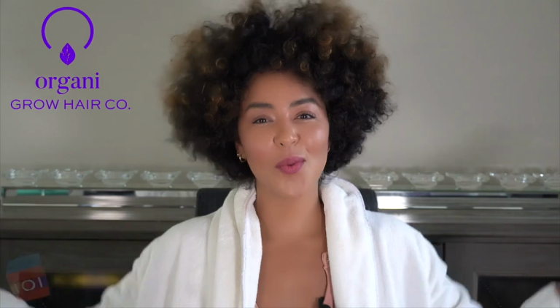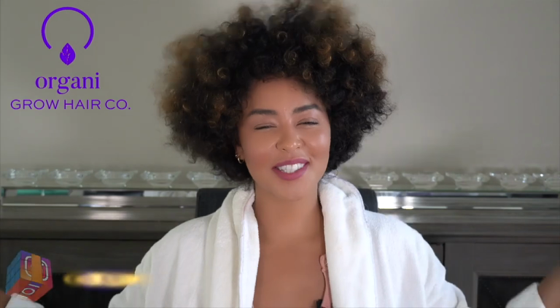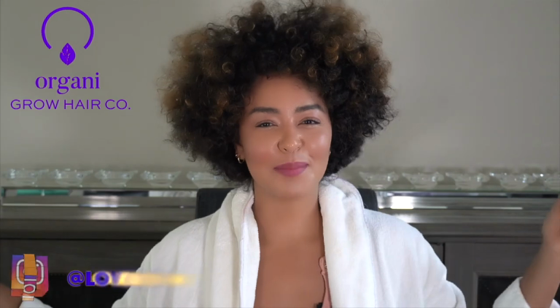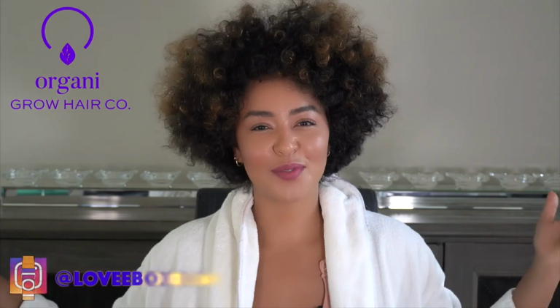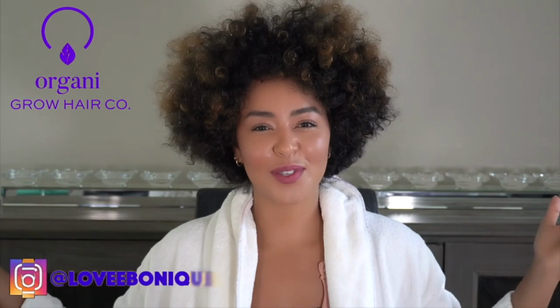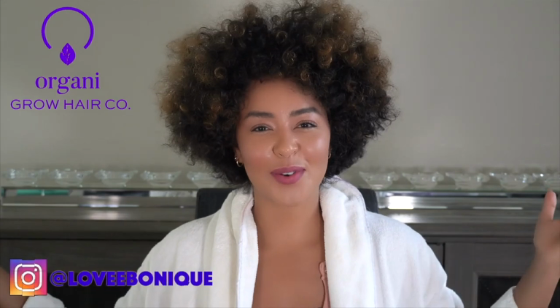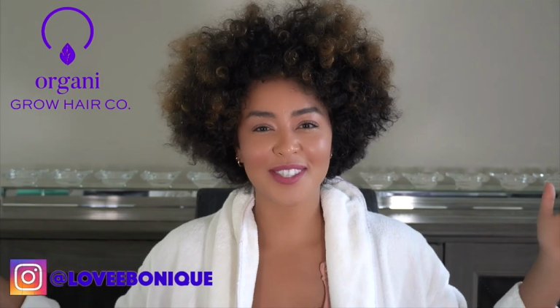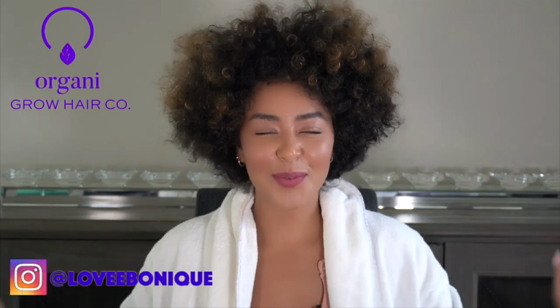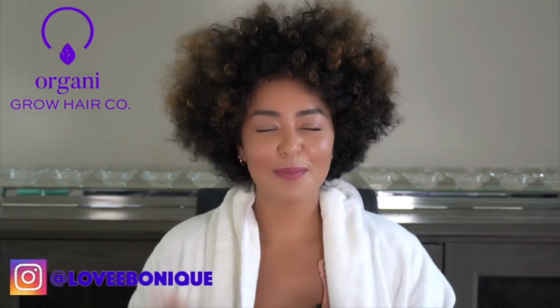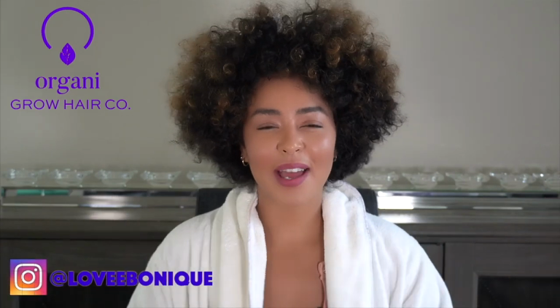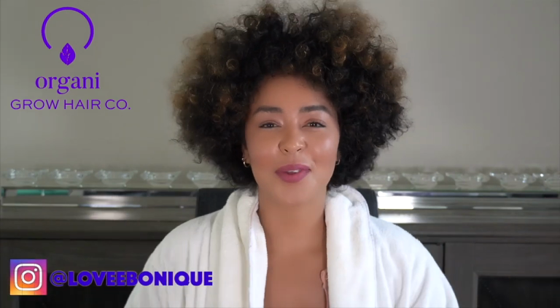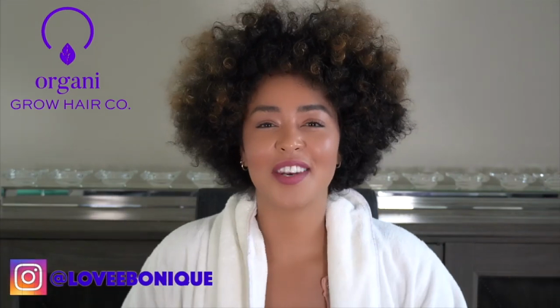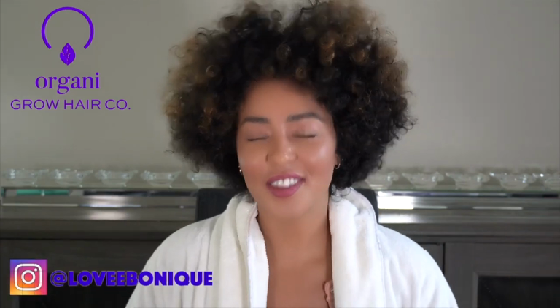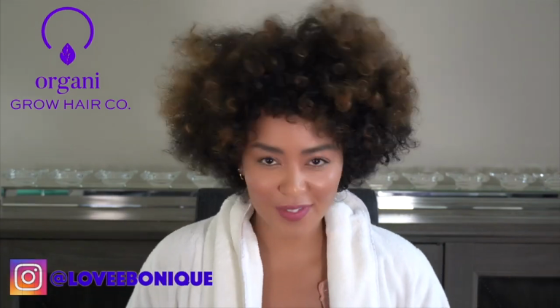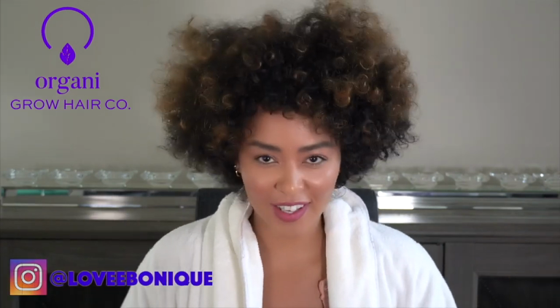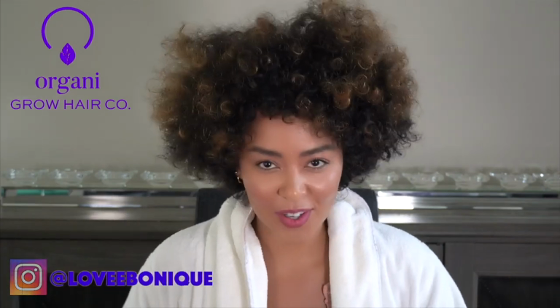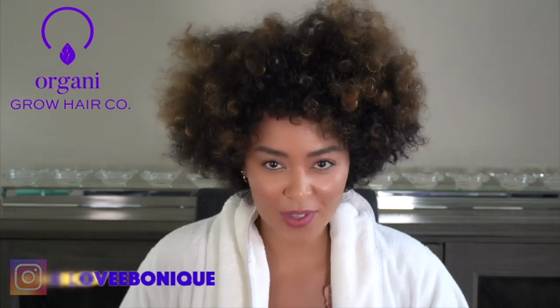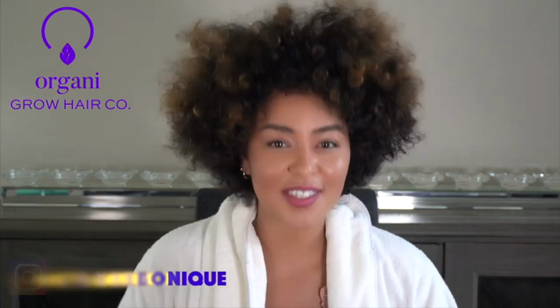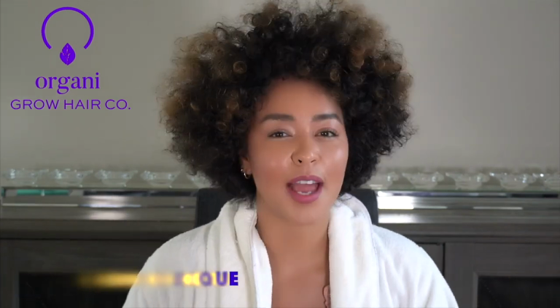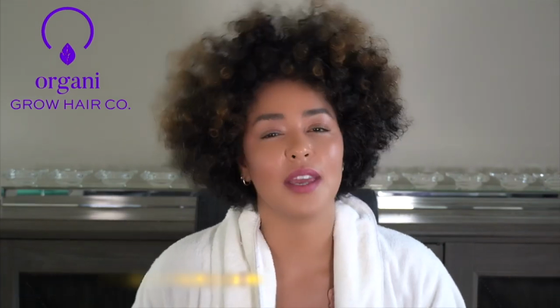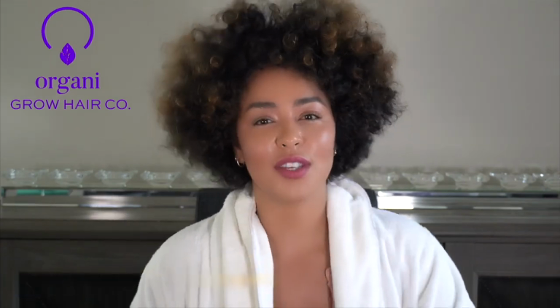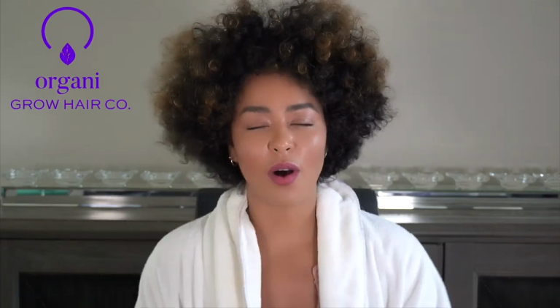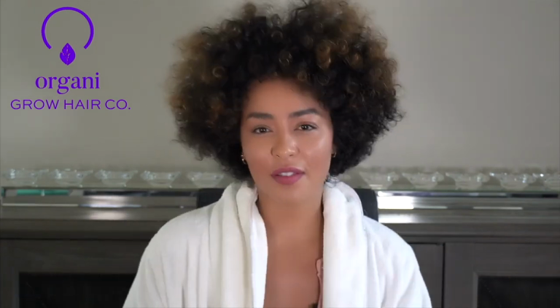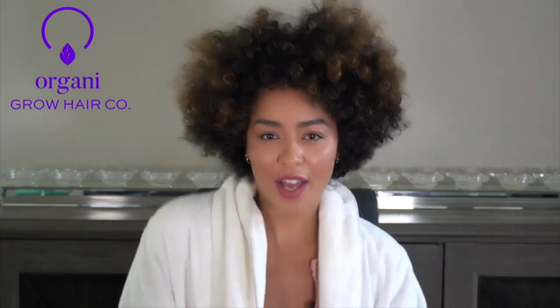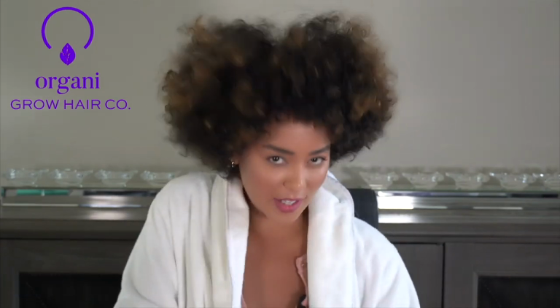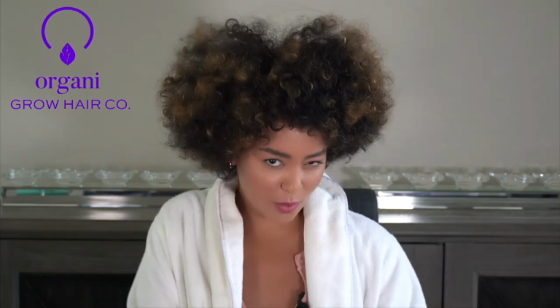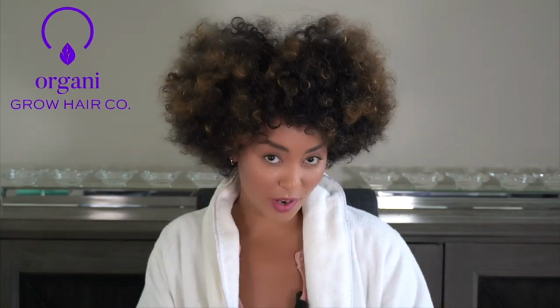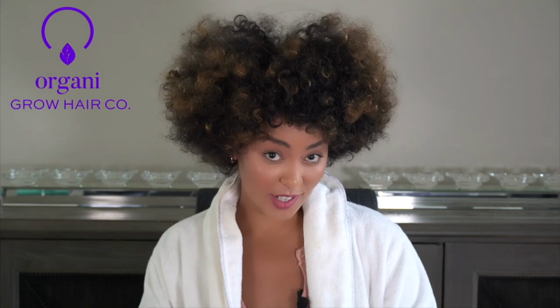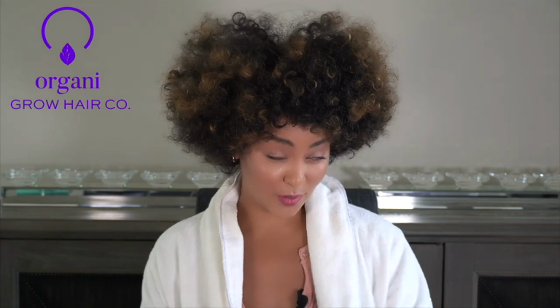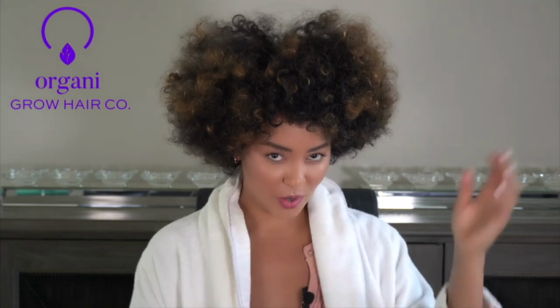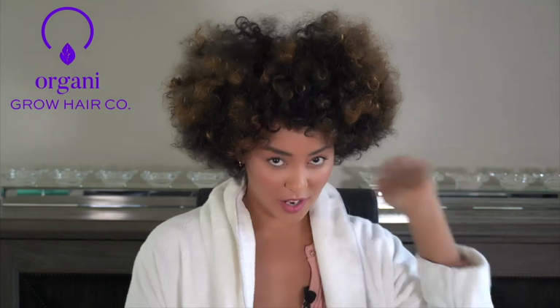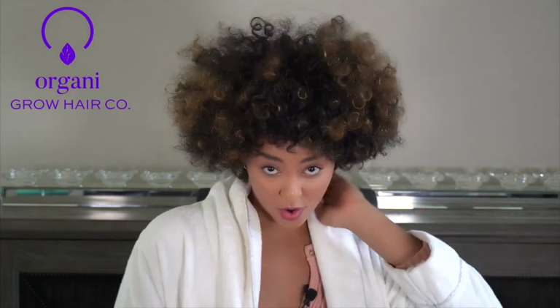What's up beautiful growers? We're back with another video, this time giving you all of the hottest new products from OrganiGrow.